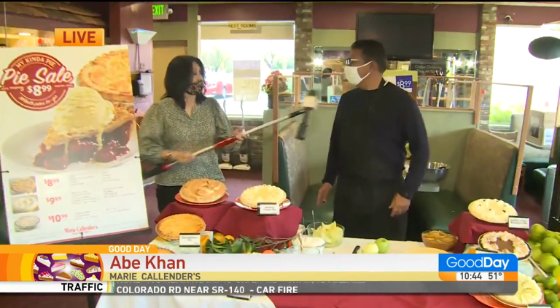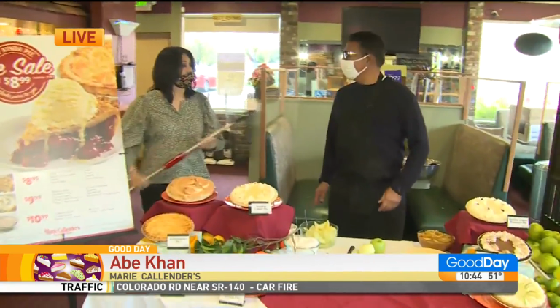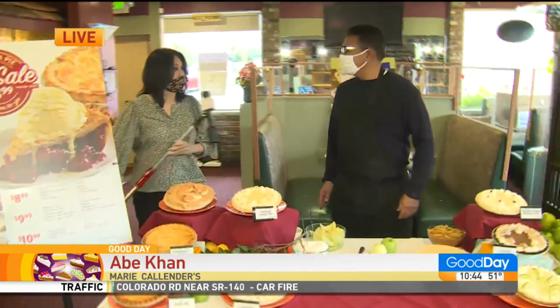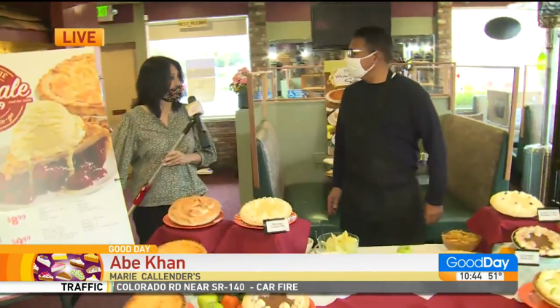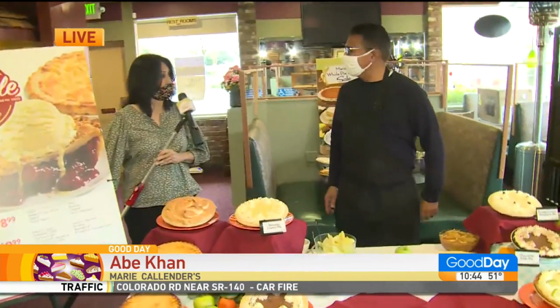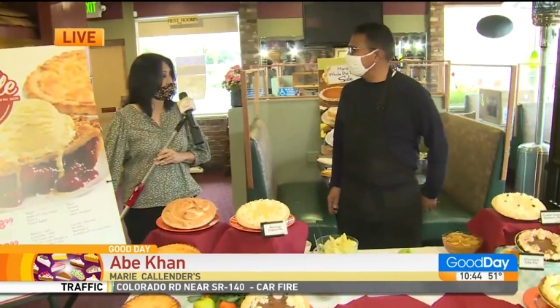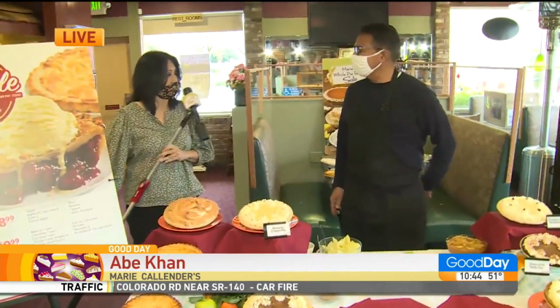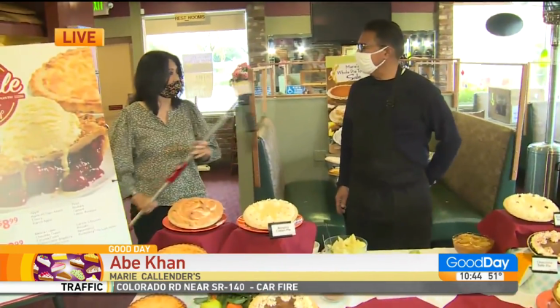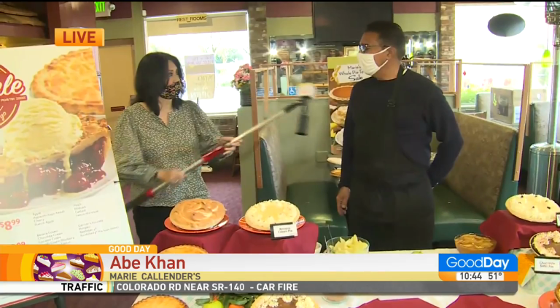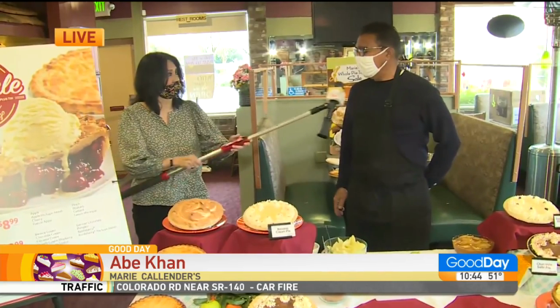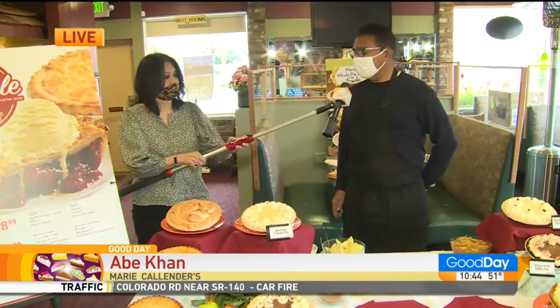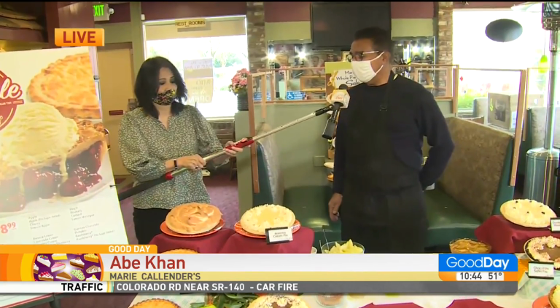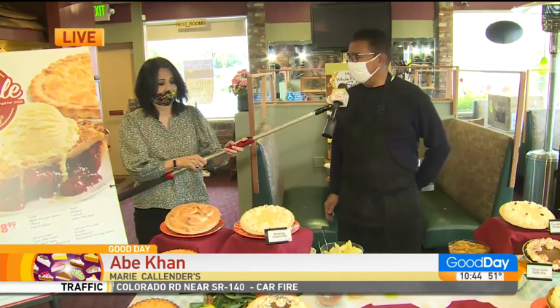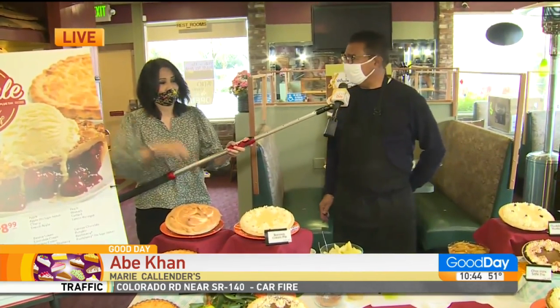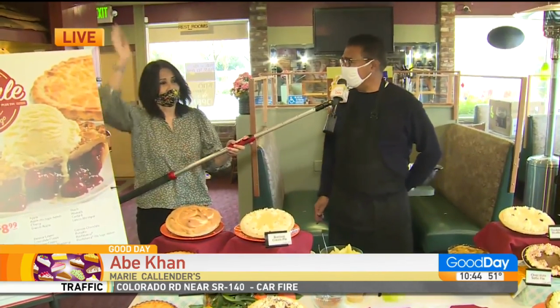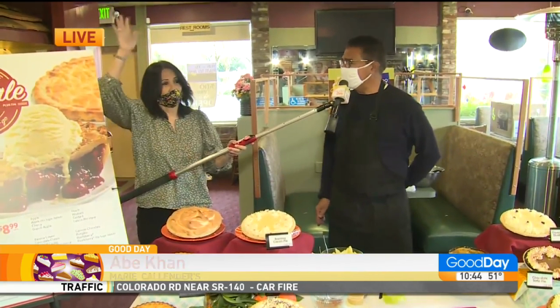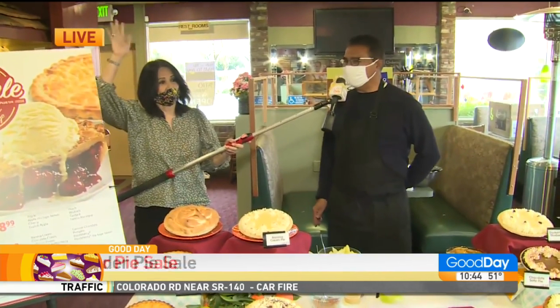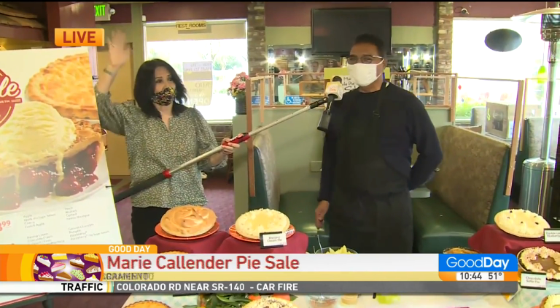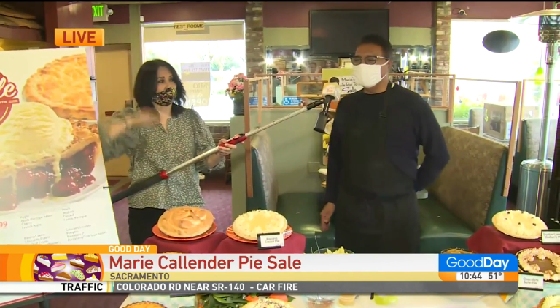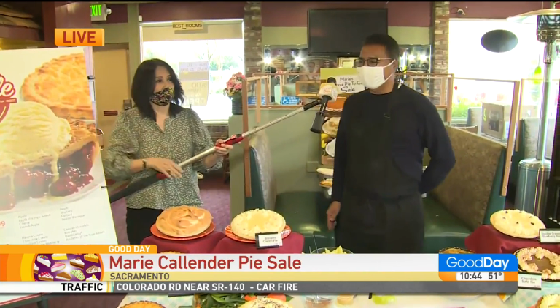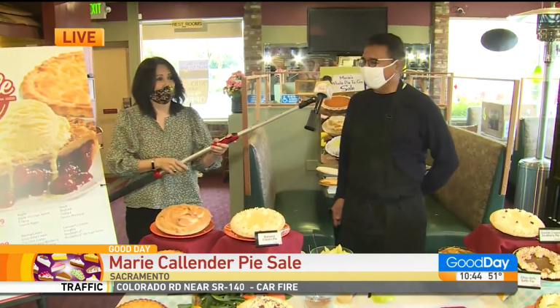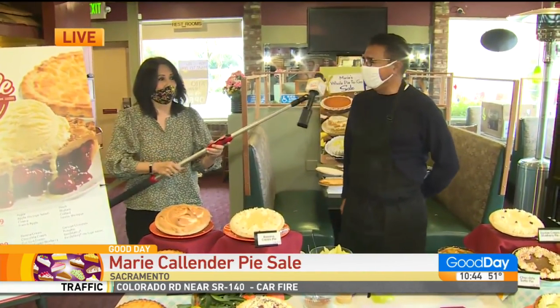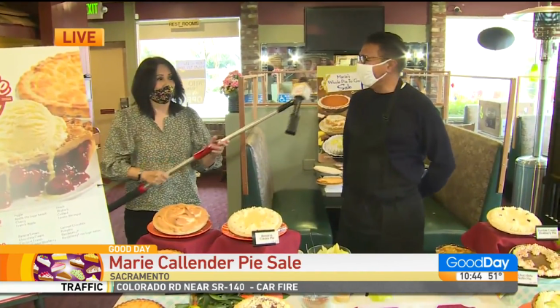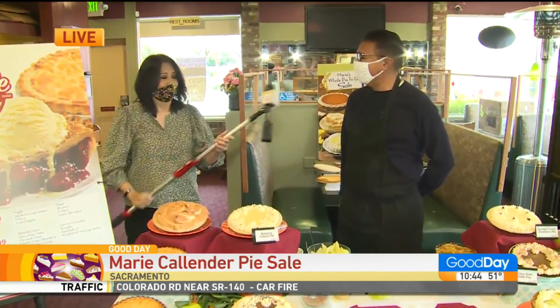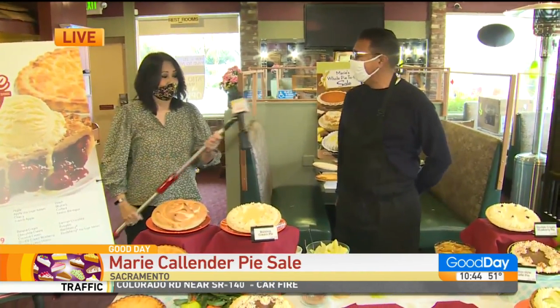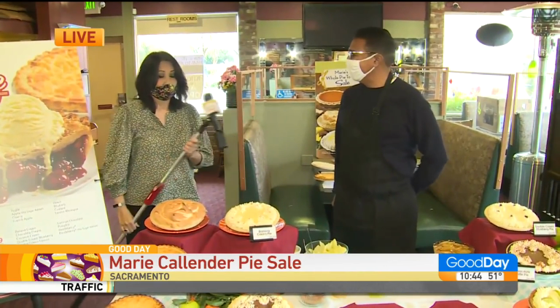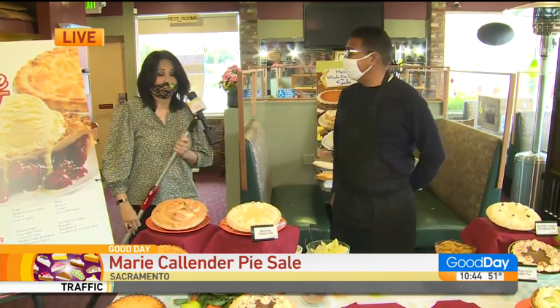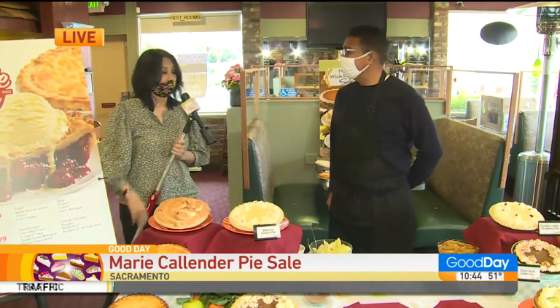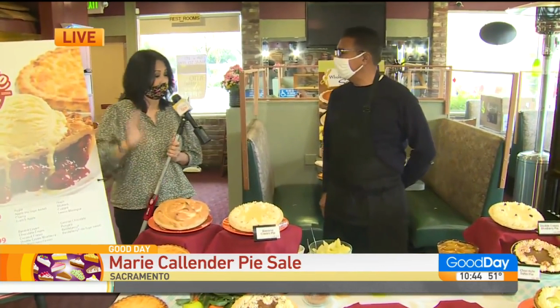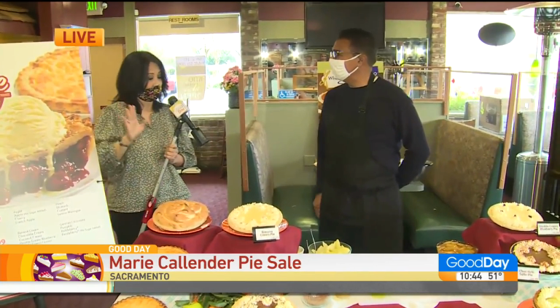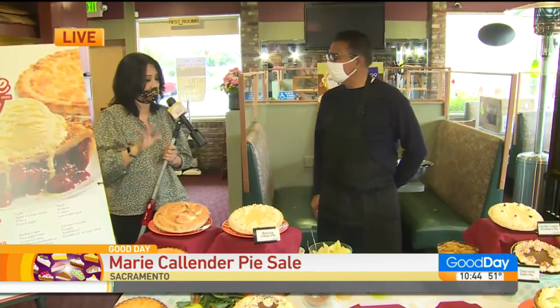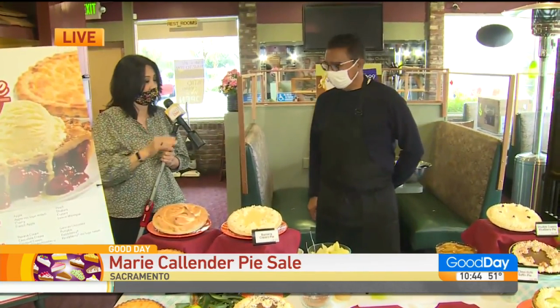So, month of February, which means? Pie sale month! We'll show you the pie prices in a little bit.